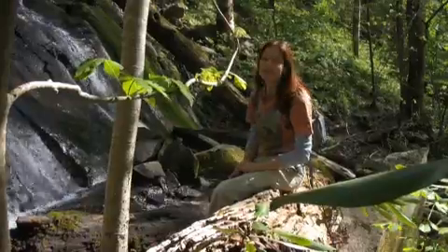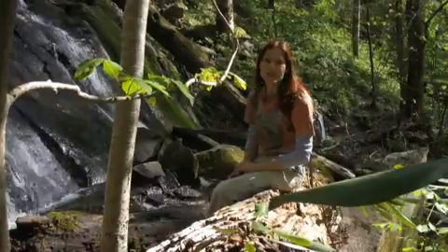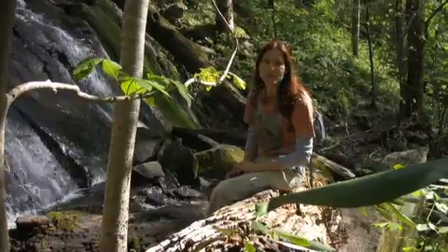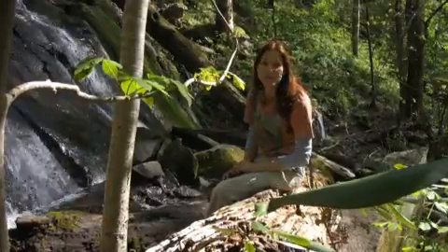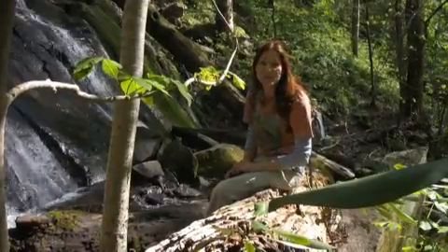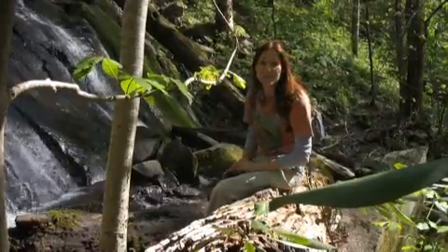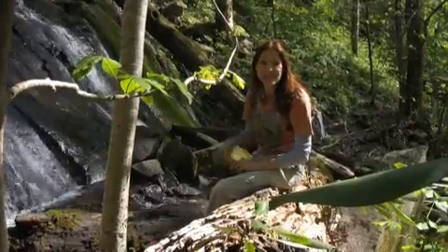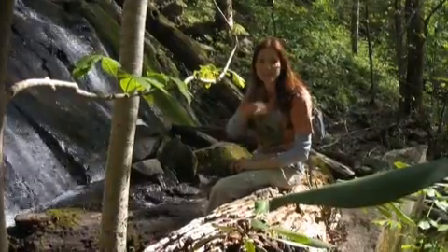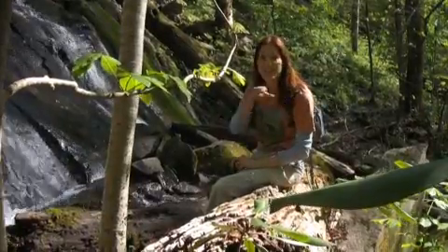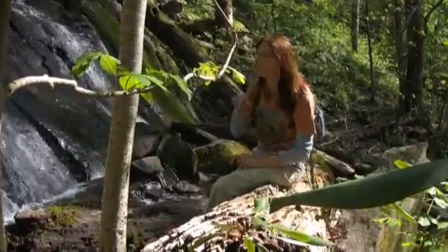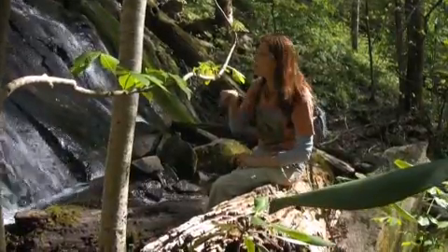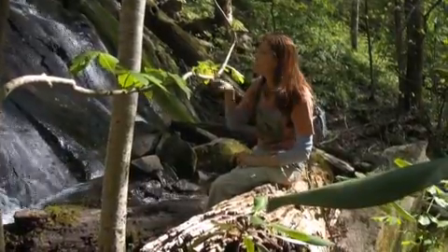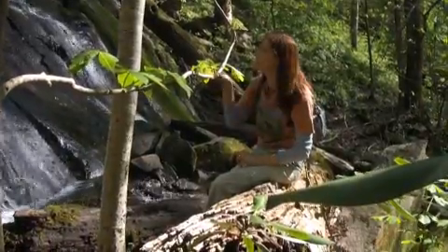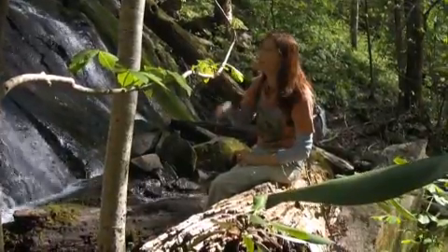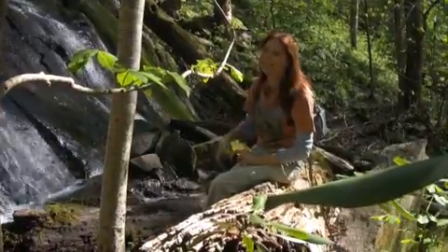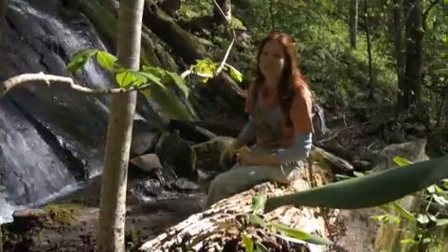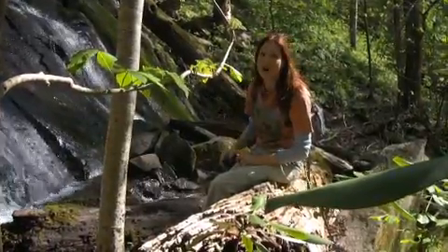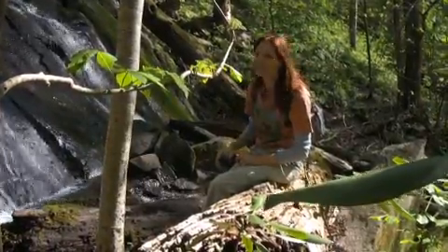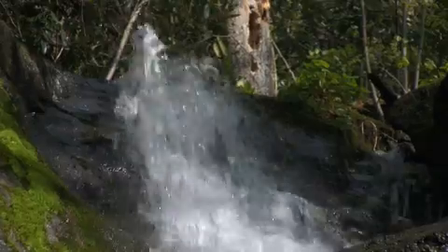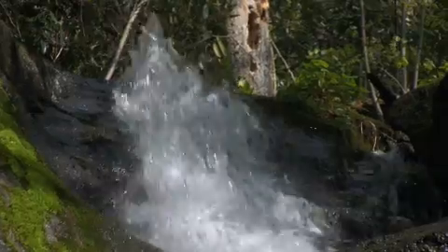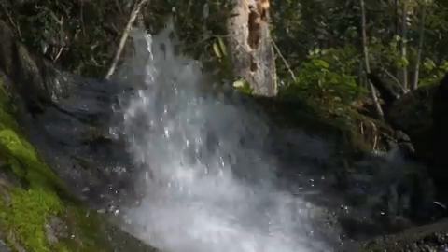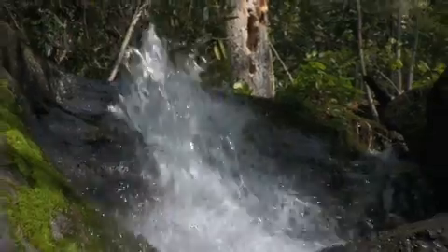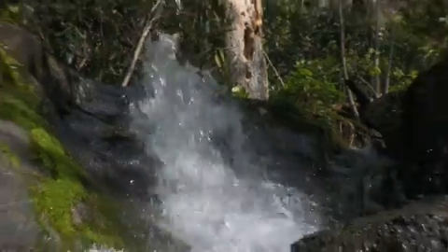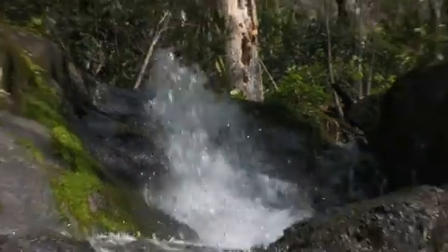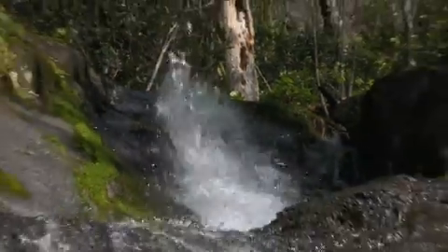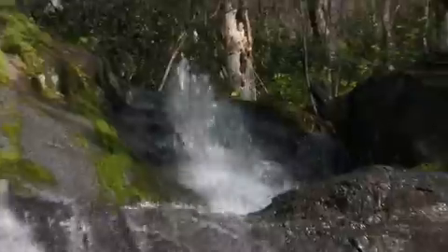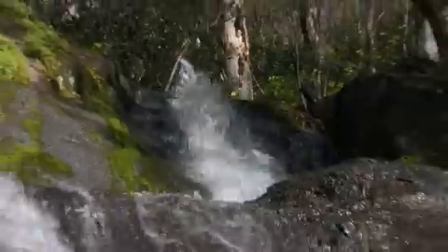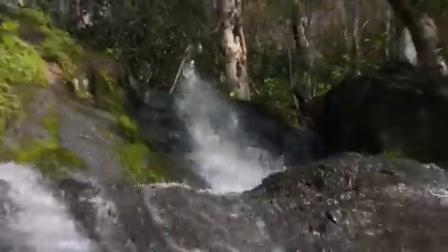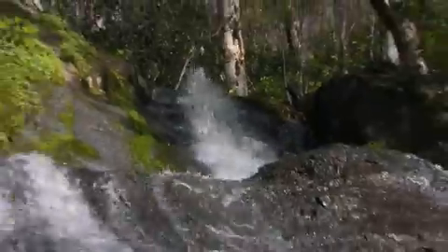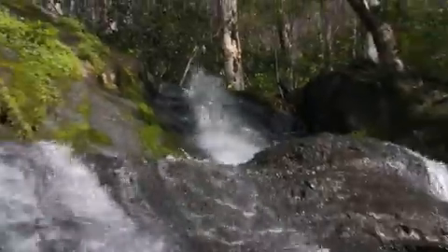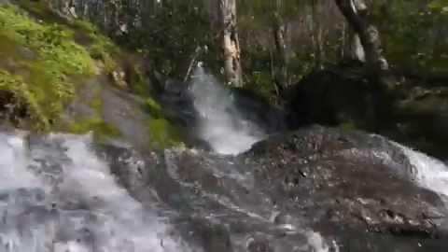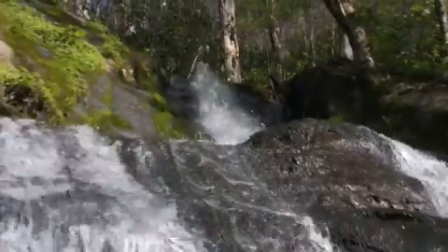So they weren't kidding when they said the side trail led up to the base of the falls. I feel like I'm sitting underneath Fern Branch Falls.